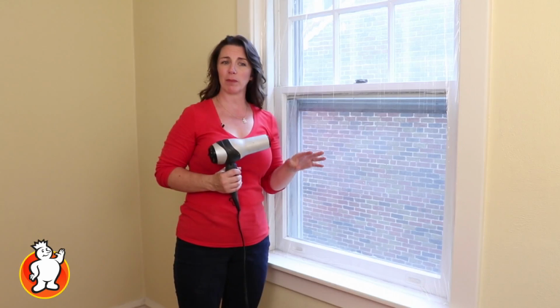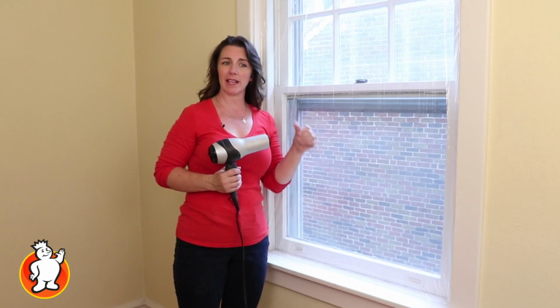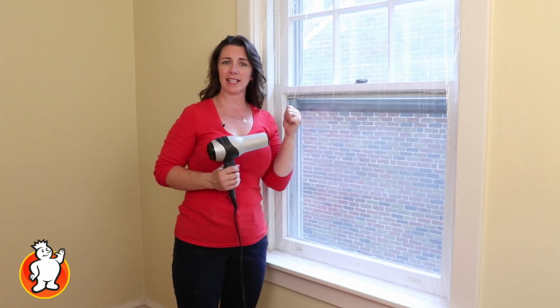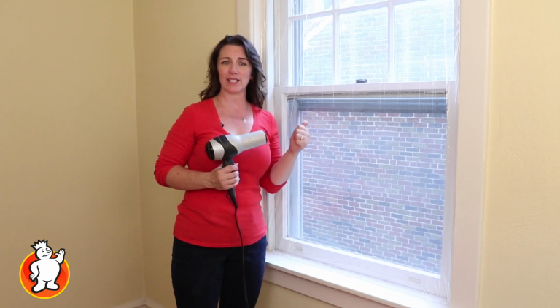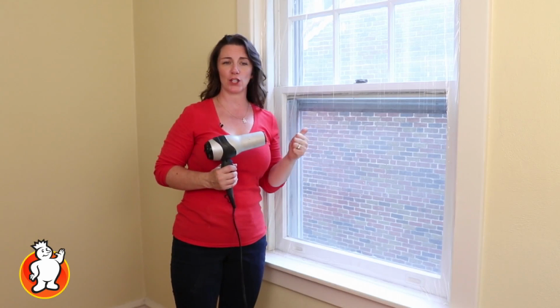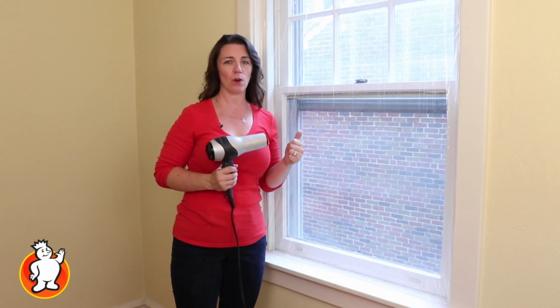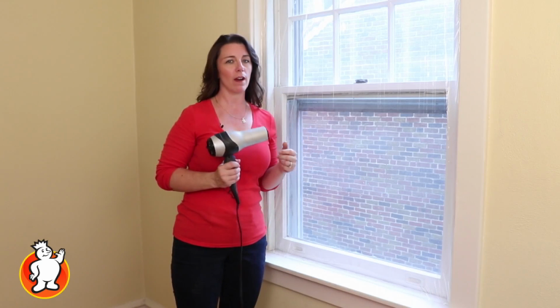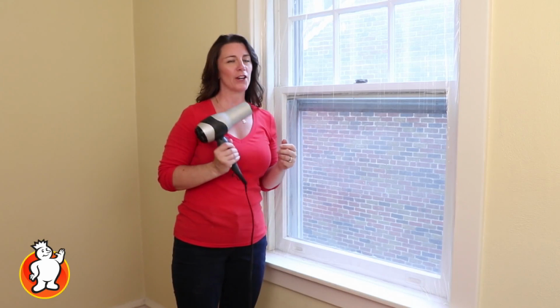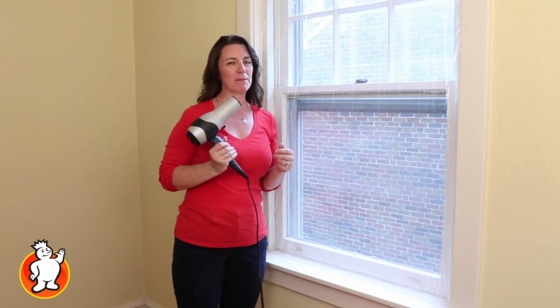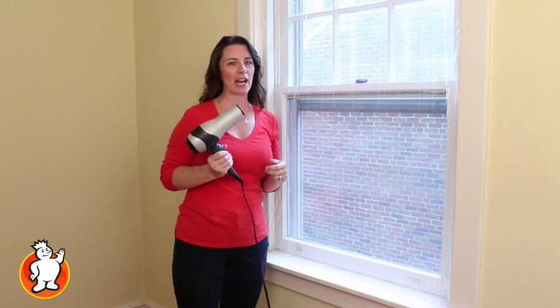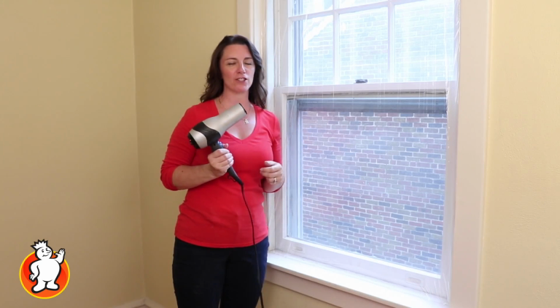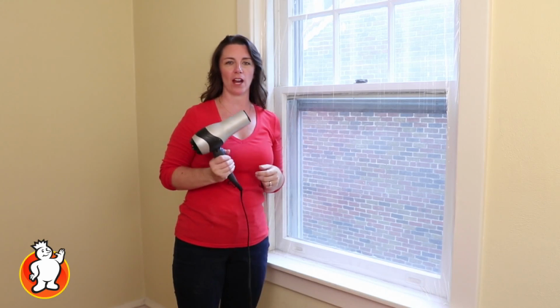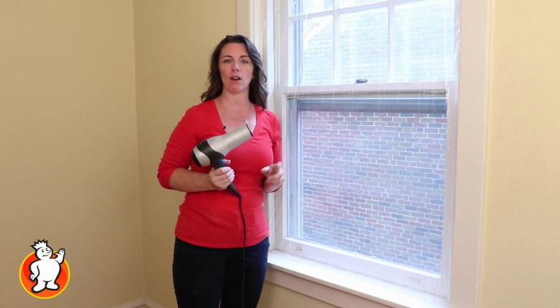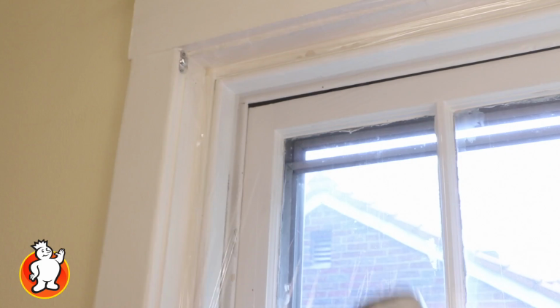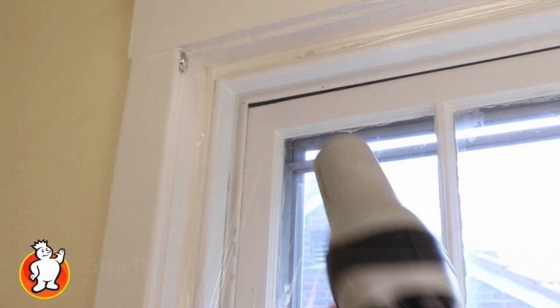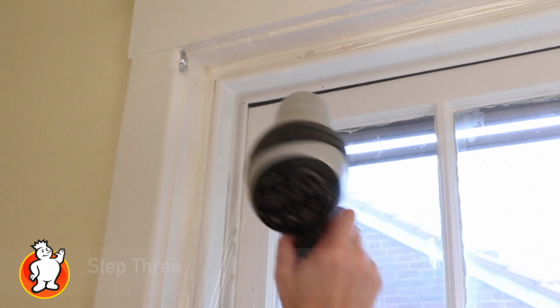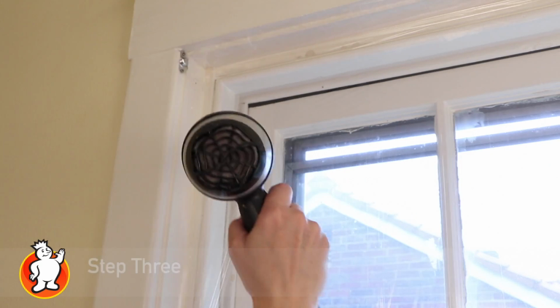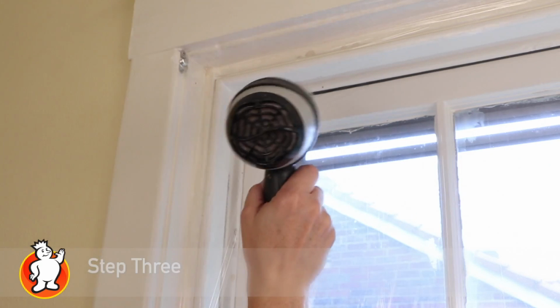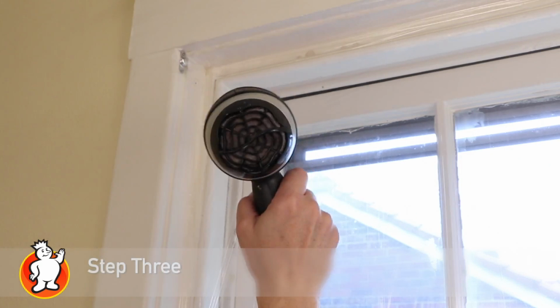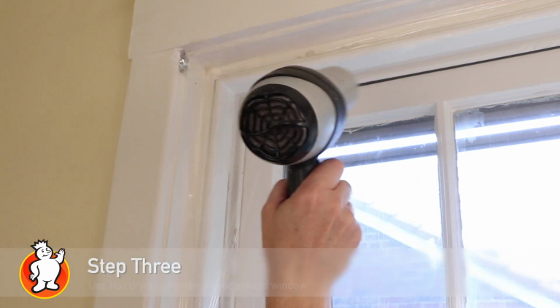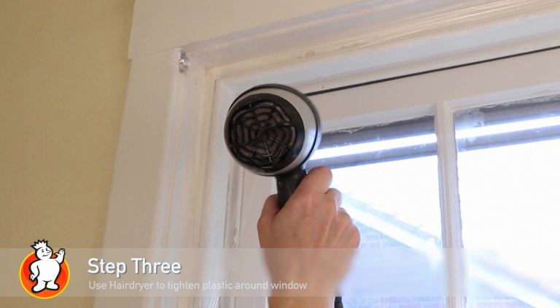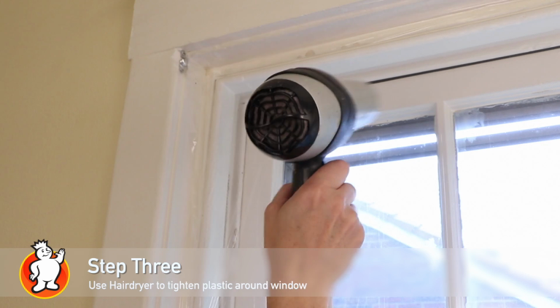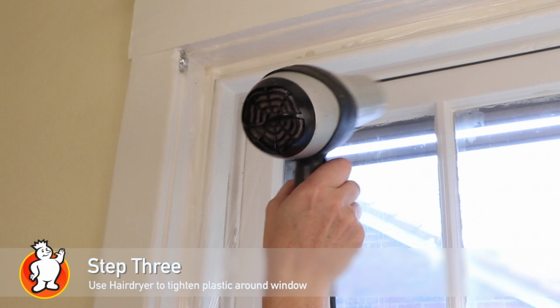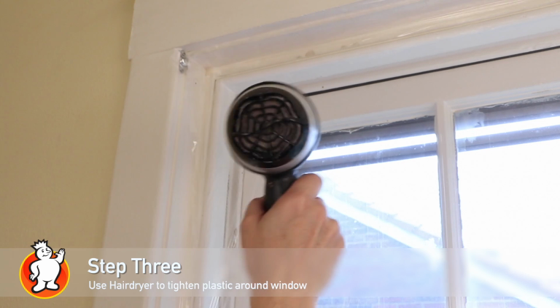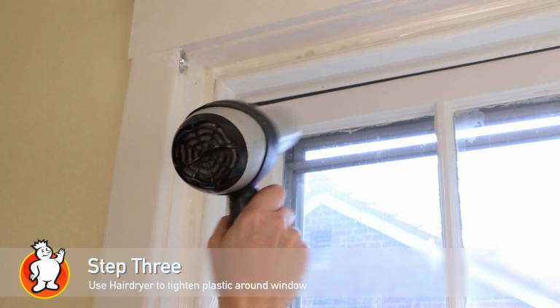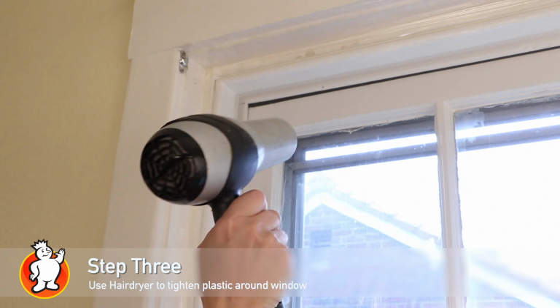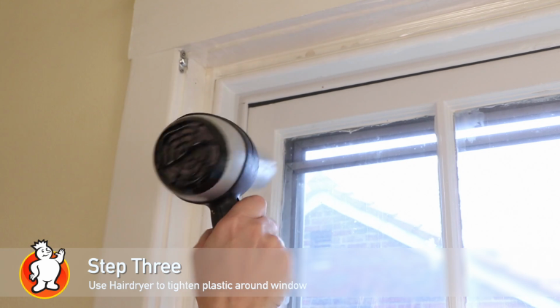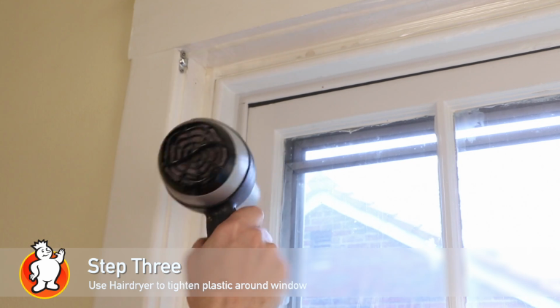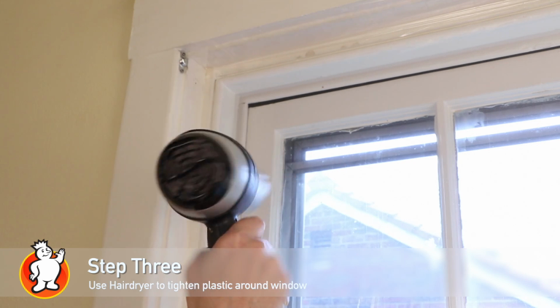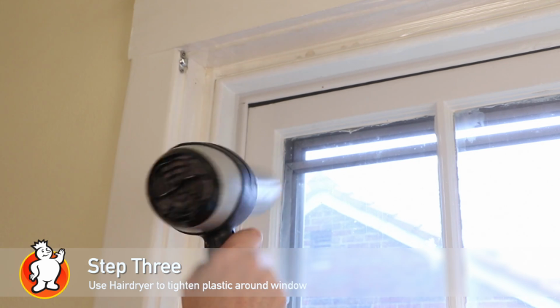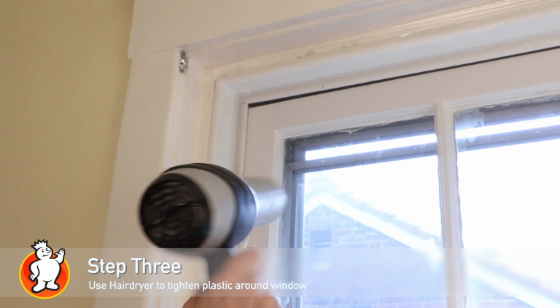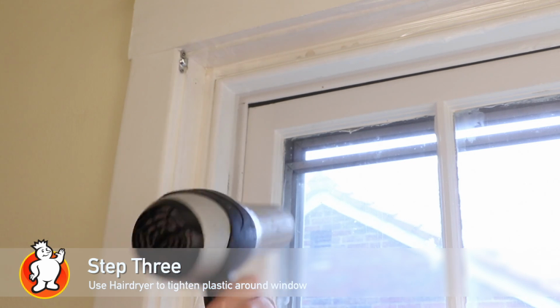Once your plastic is secure, grab your hairdryer and blow the plastic until it's nice and clear.